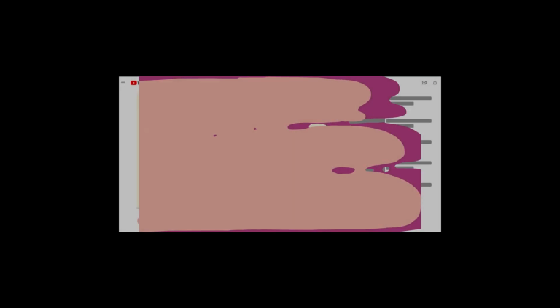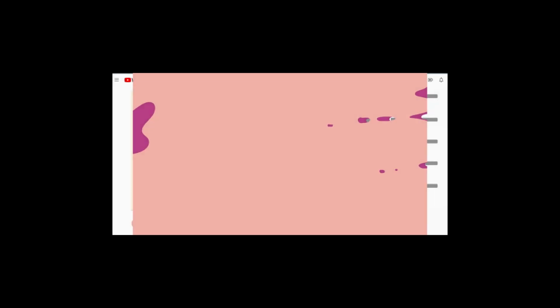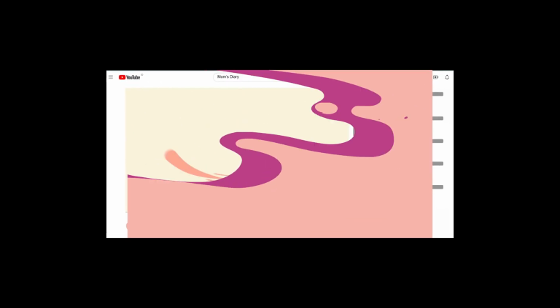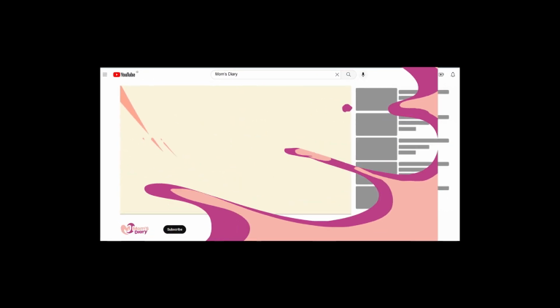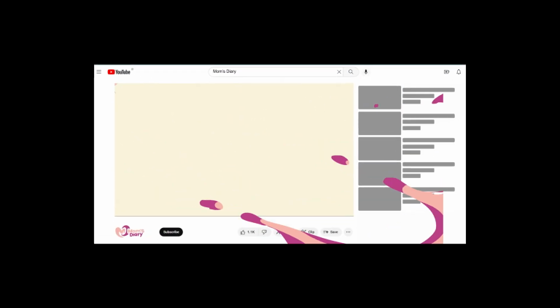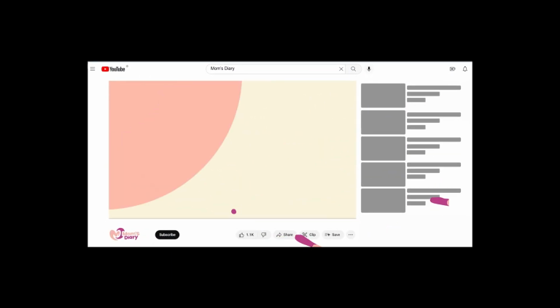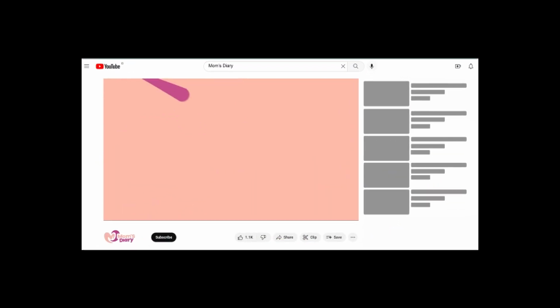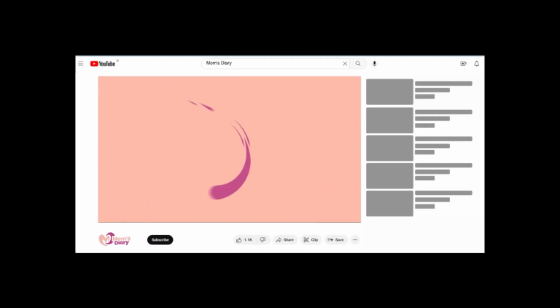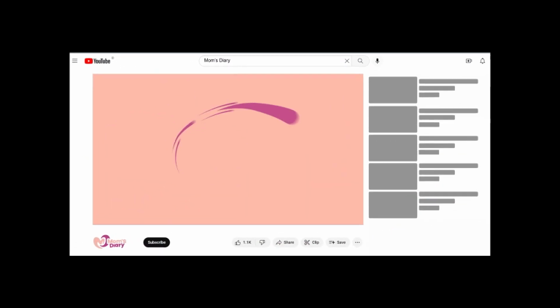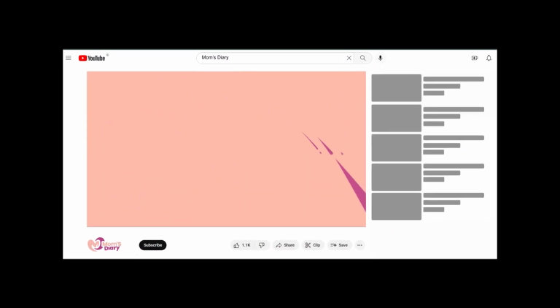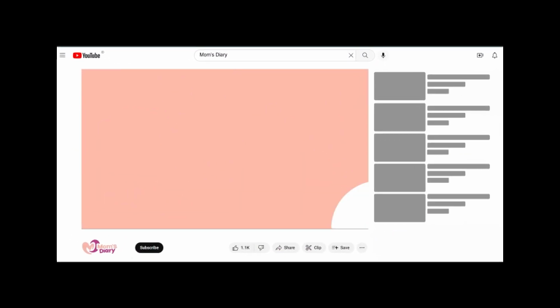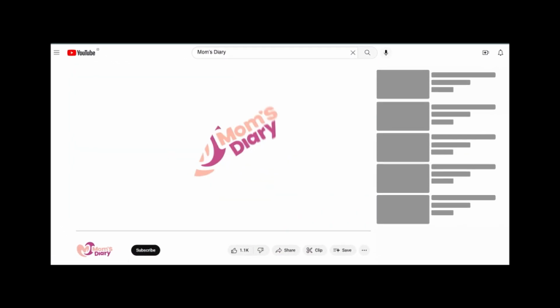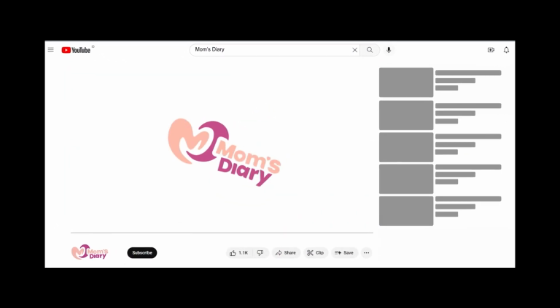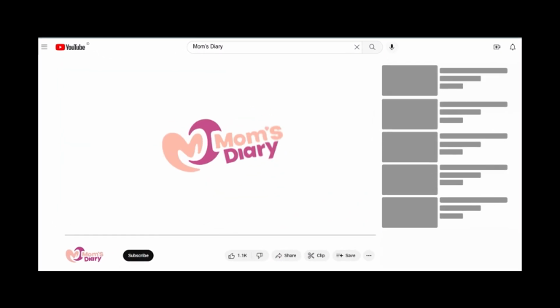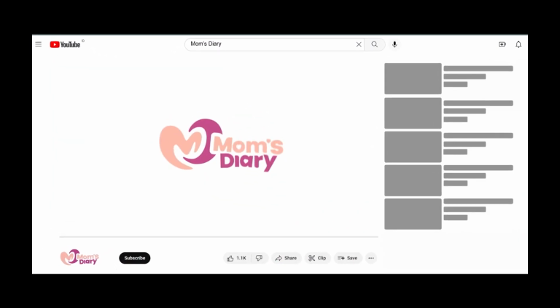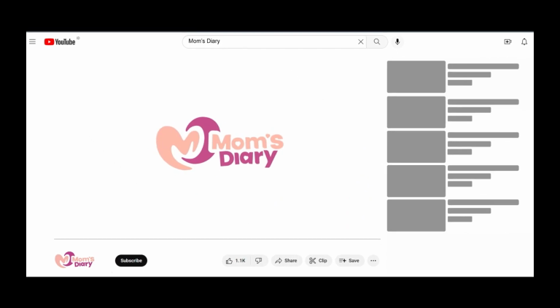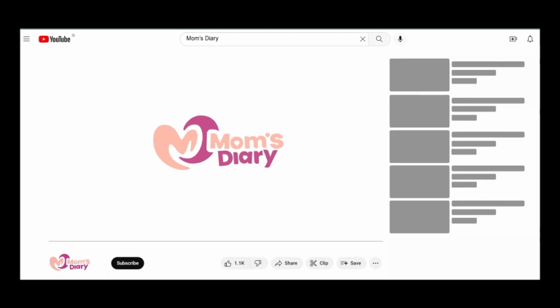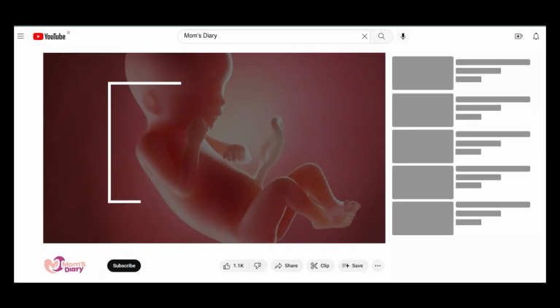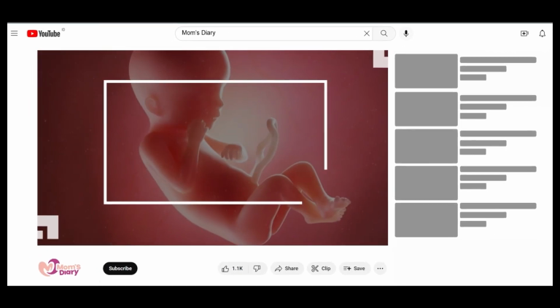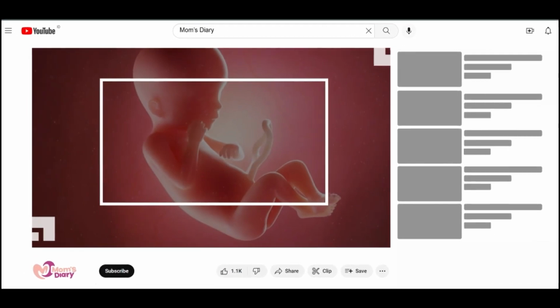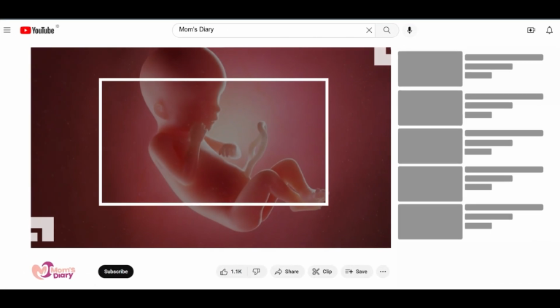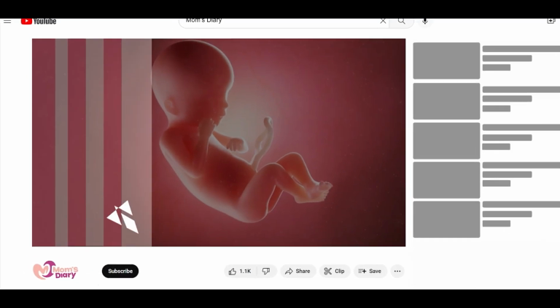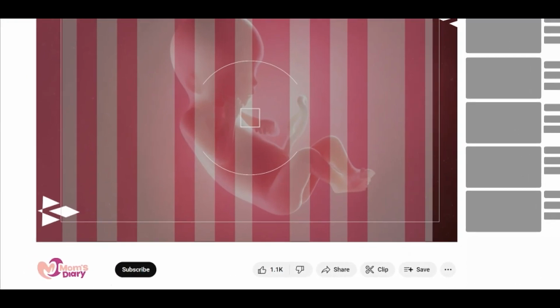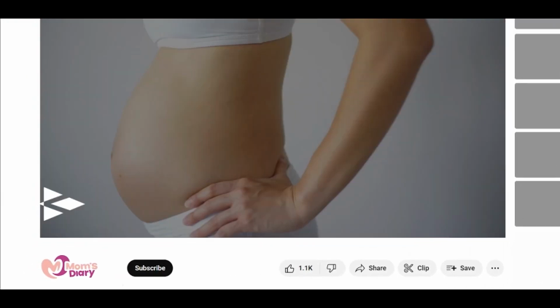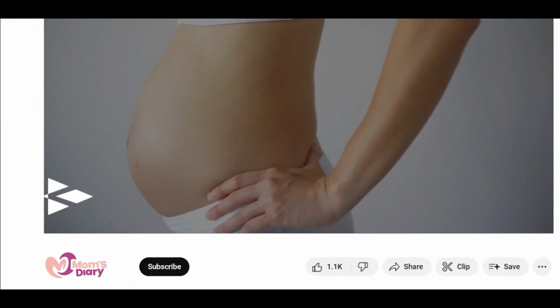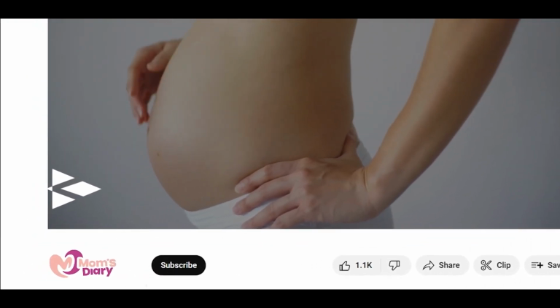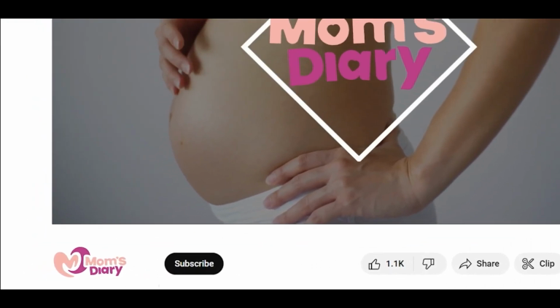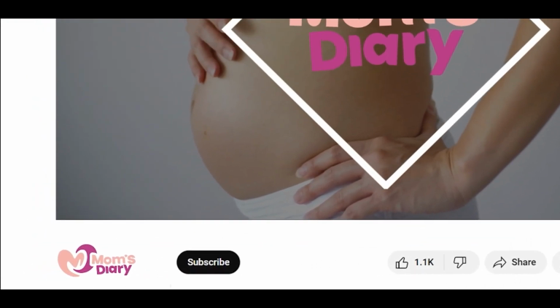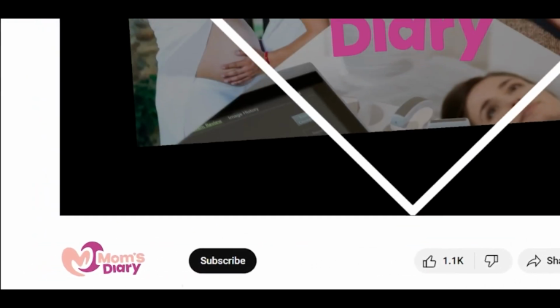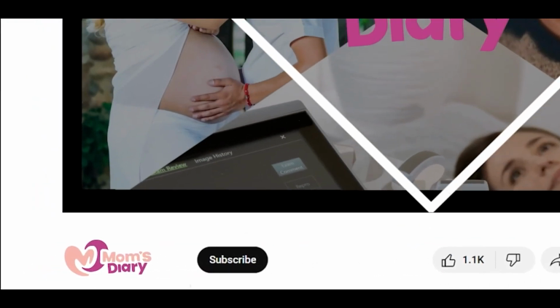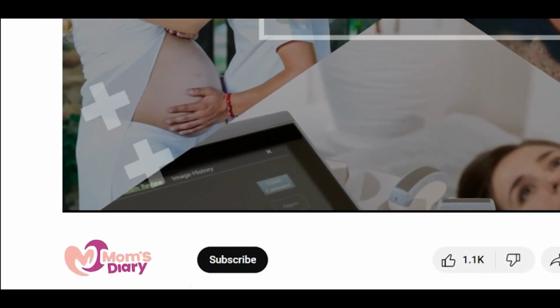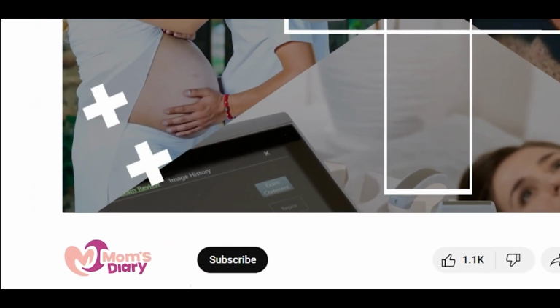If you want to know some tips, tricks, or useful information, subscribe to our channel.